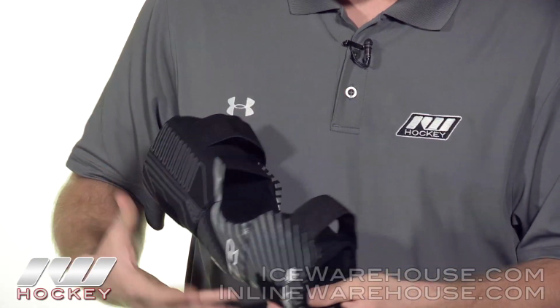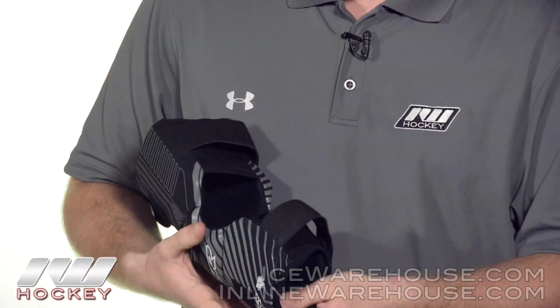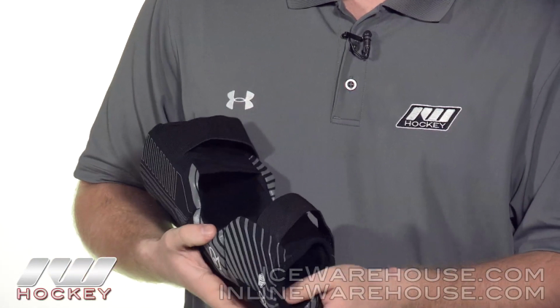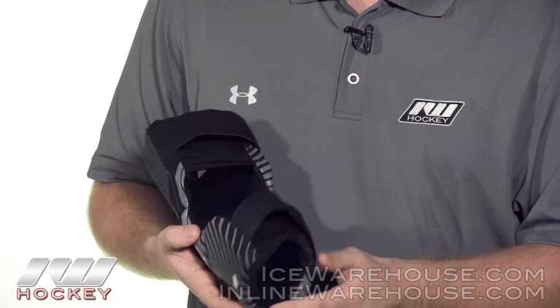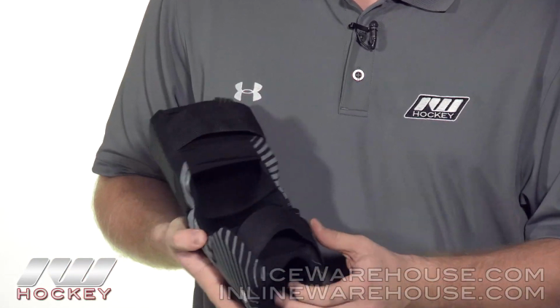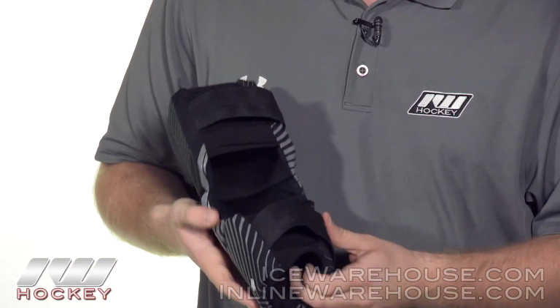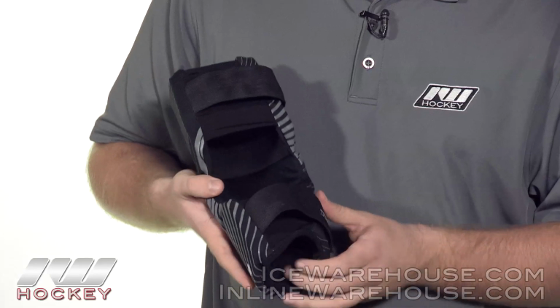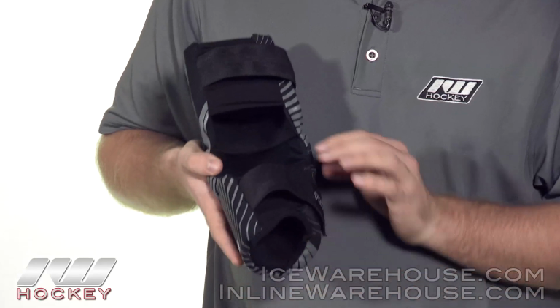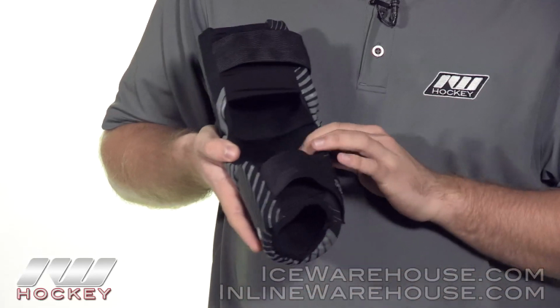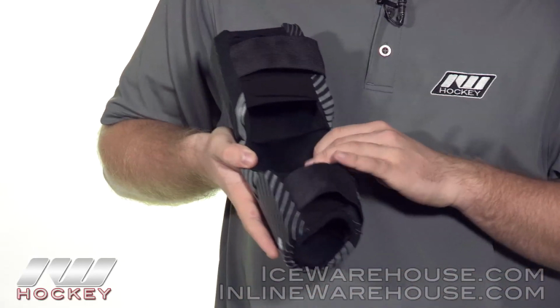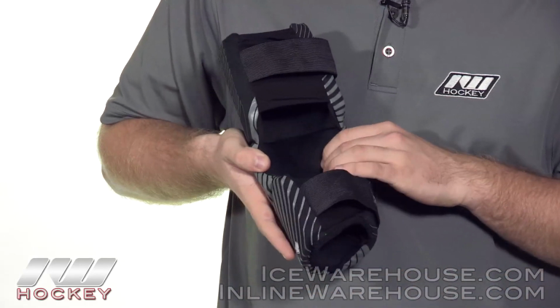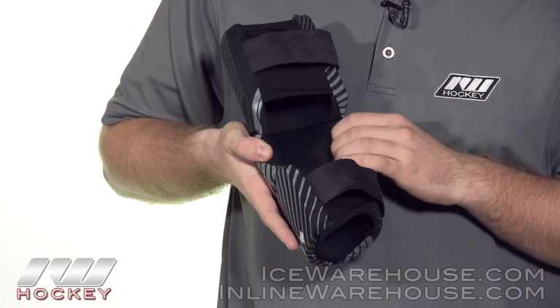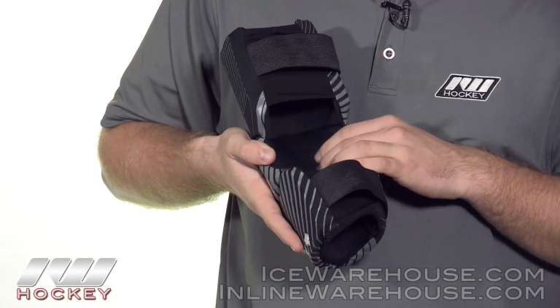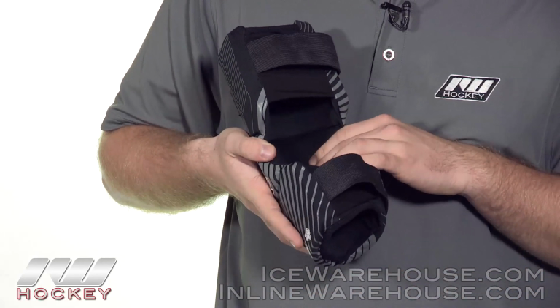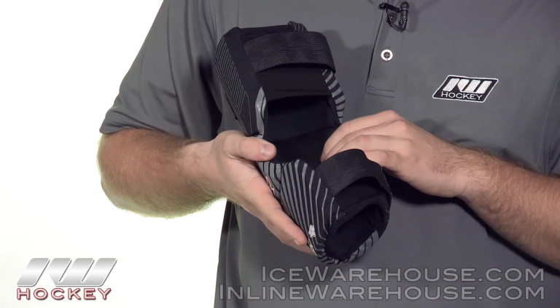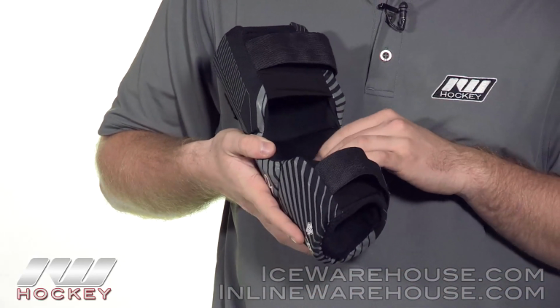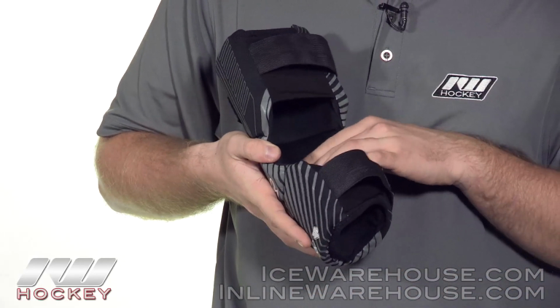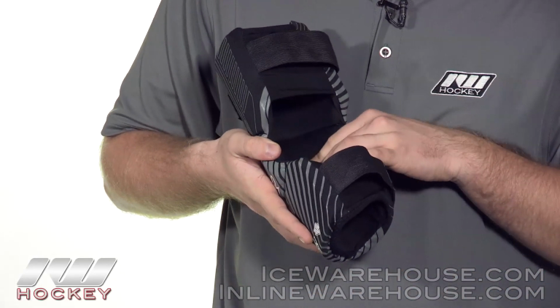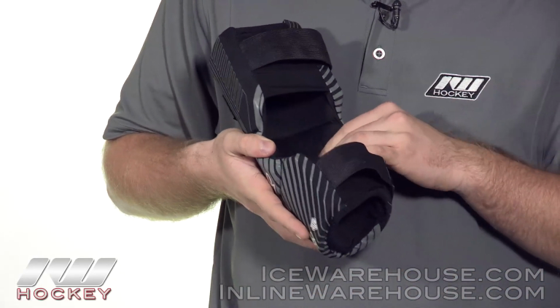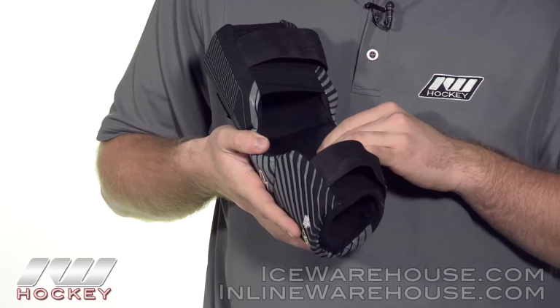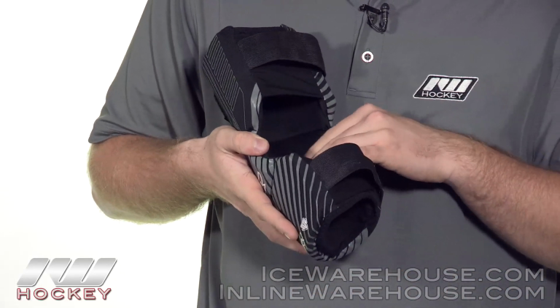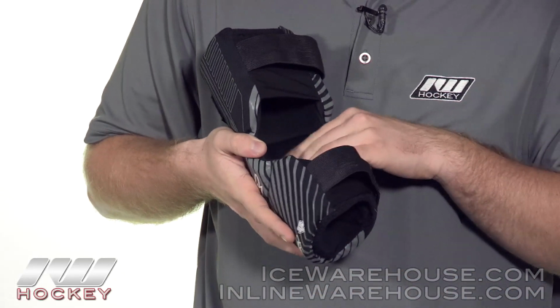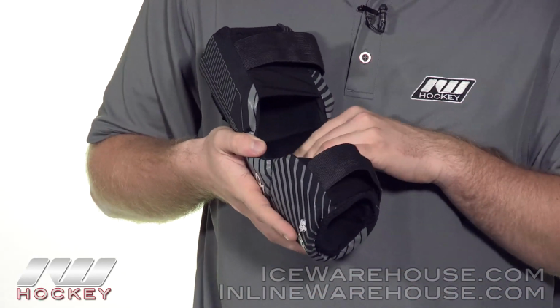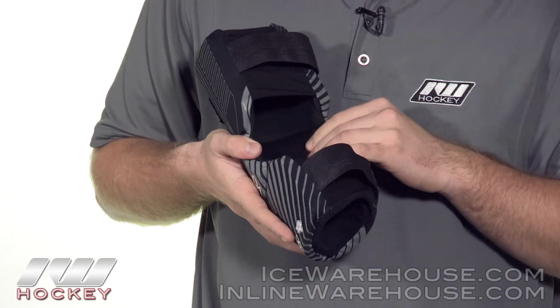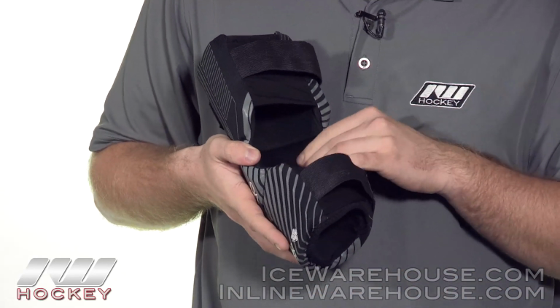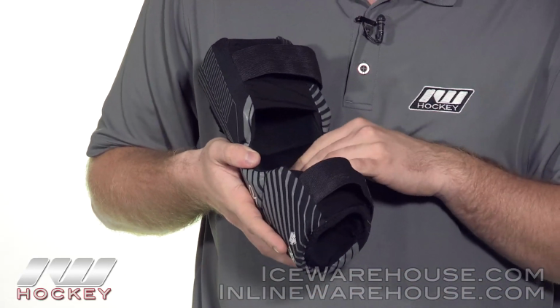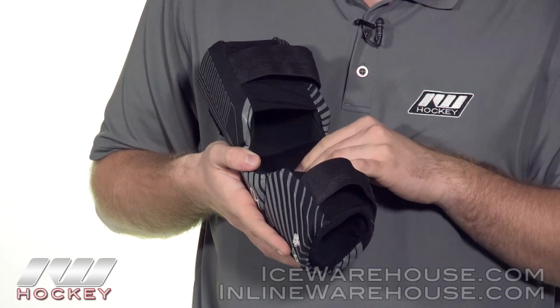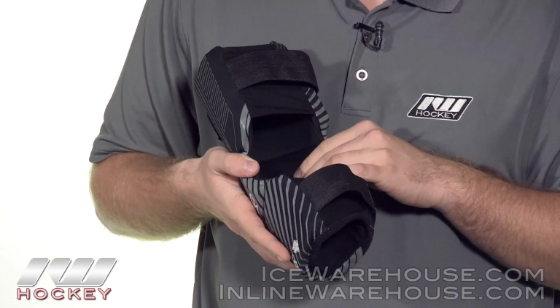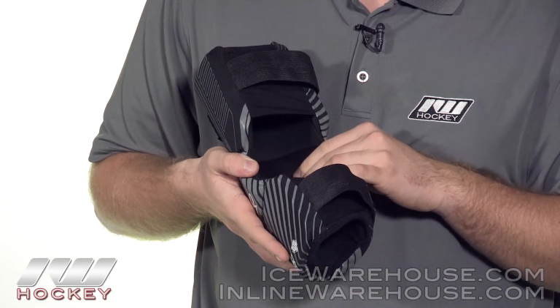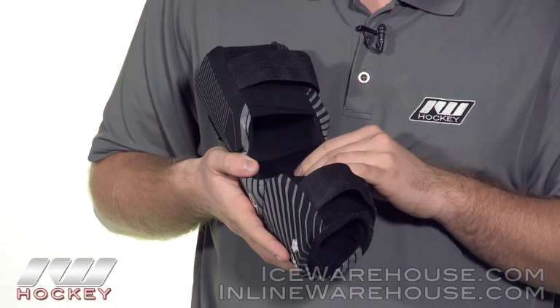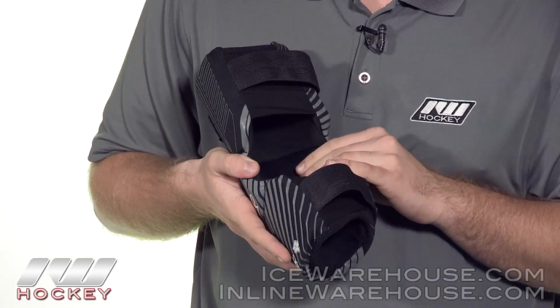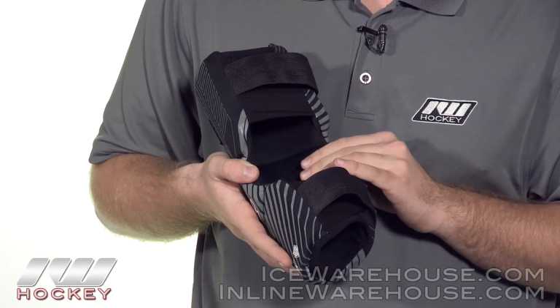Going into the liner, this is a microfiber liner, really soft to the touch, and it's going to help wick away that moisture.